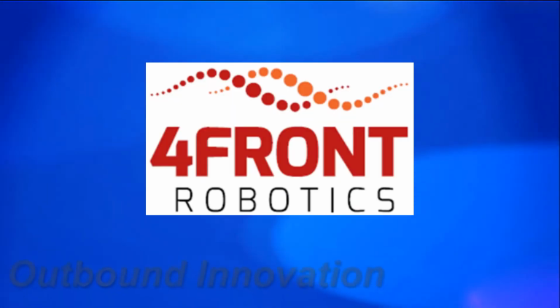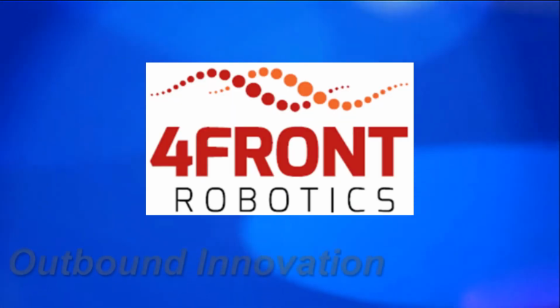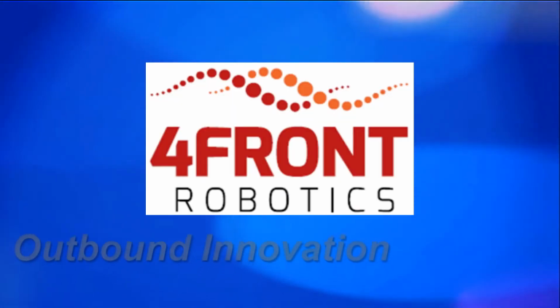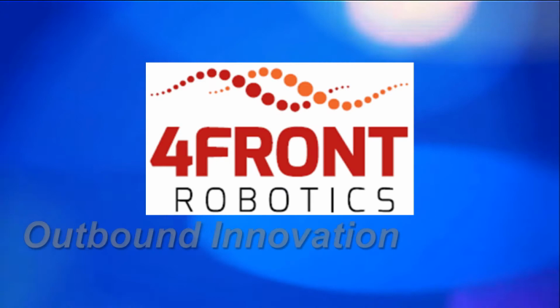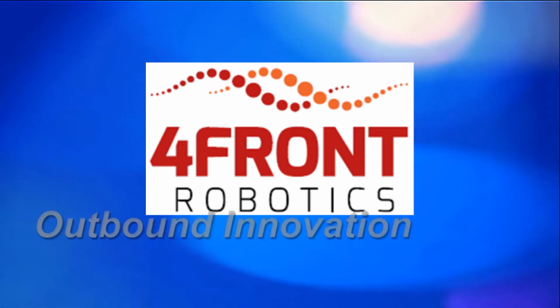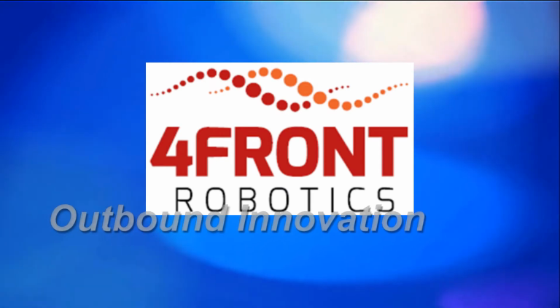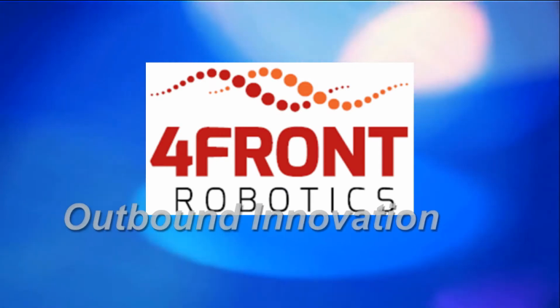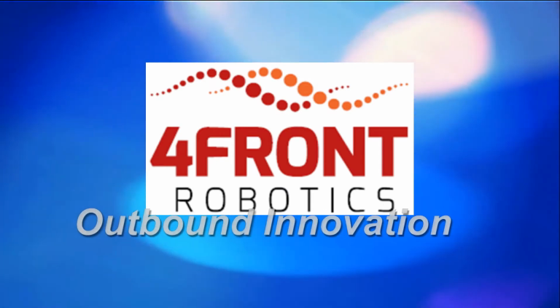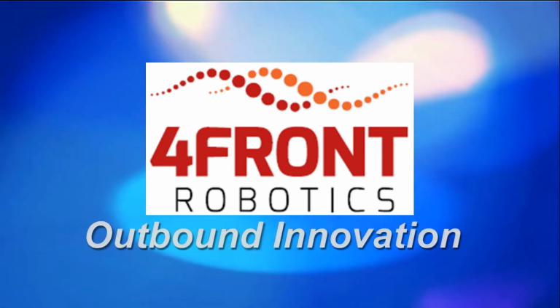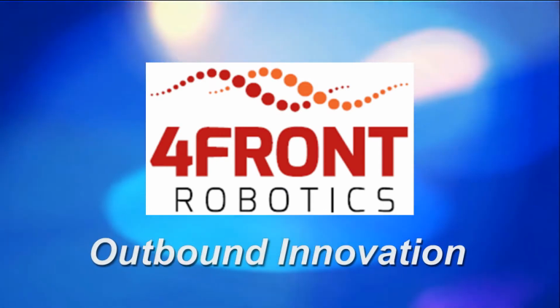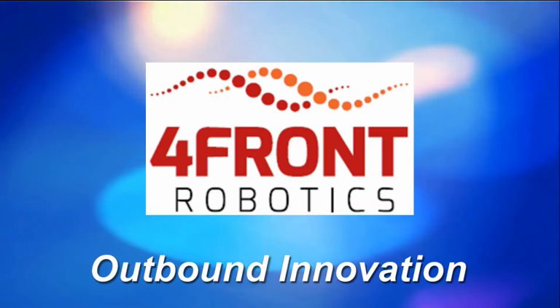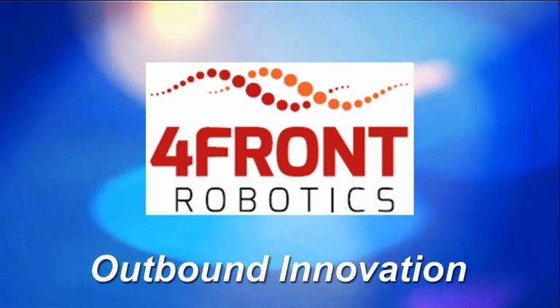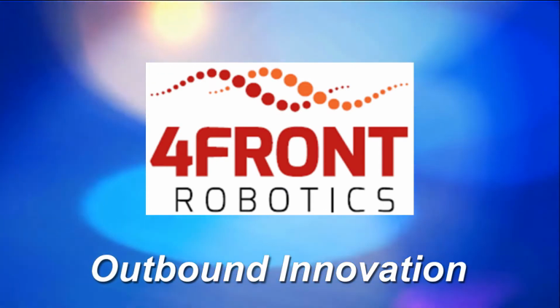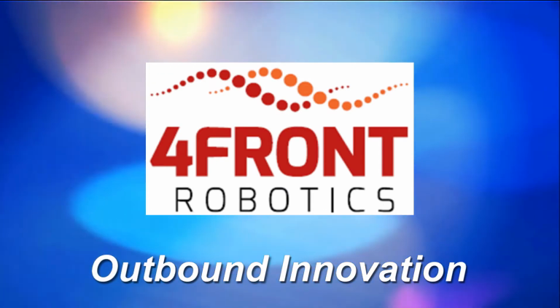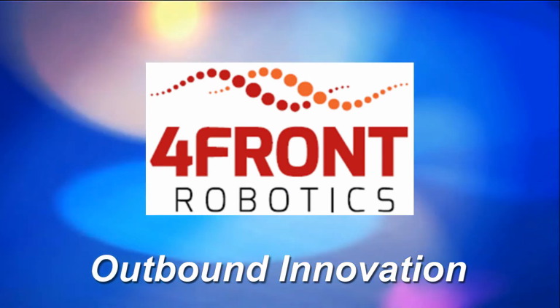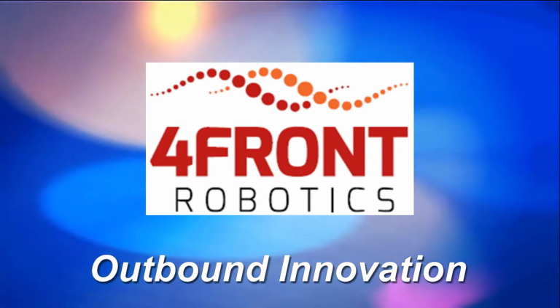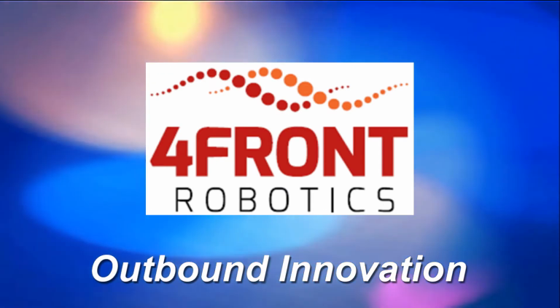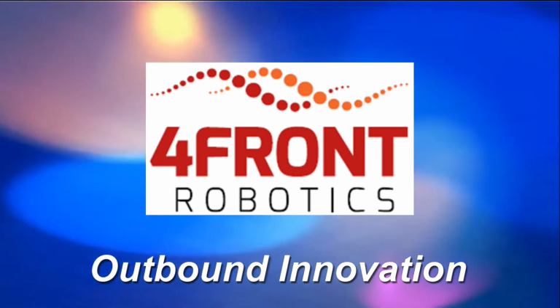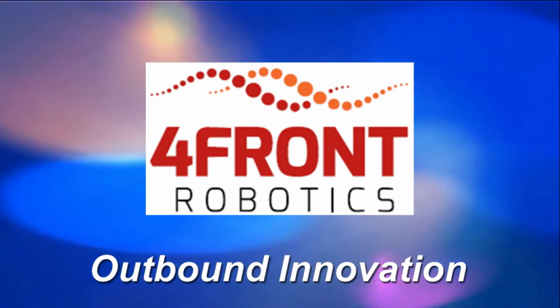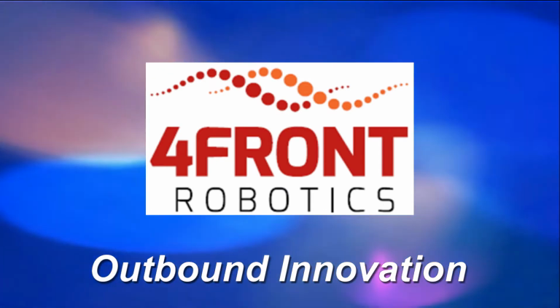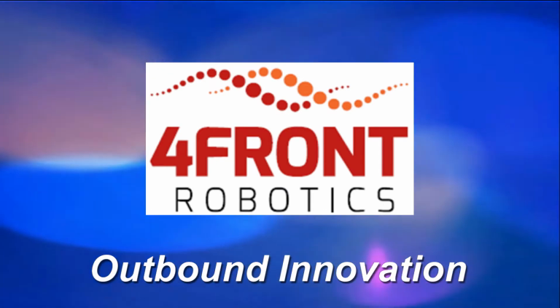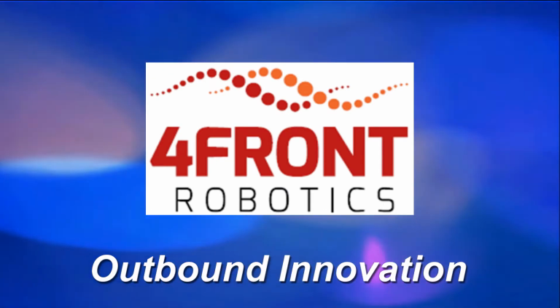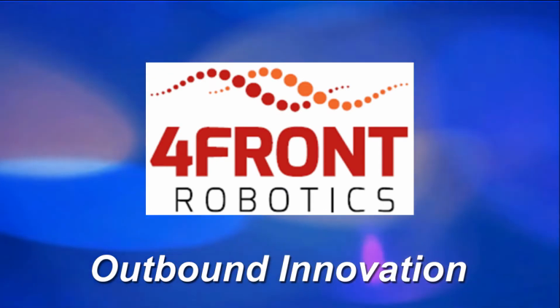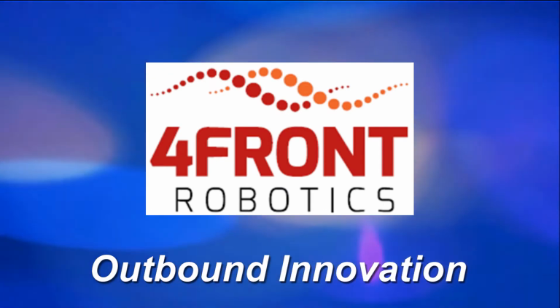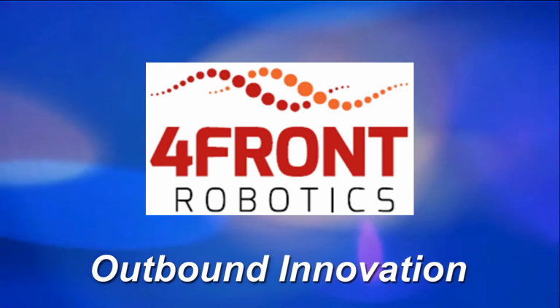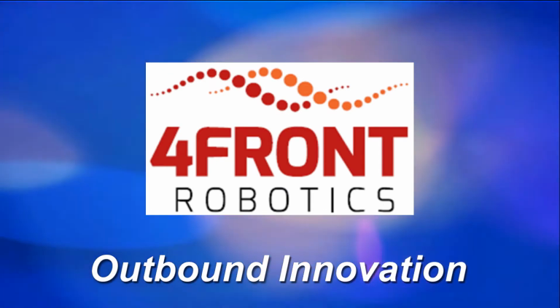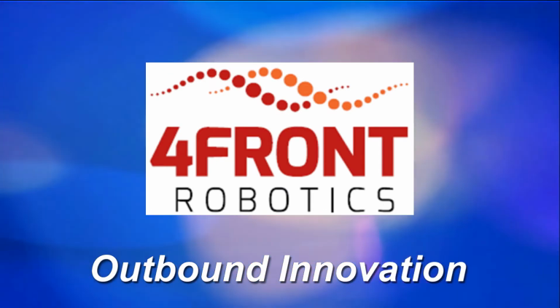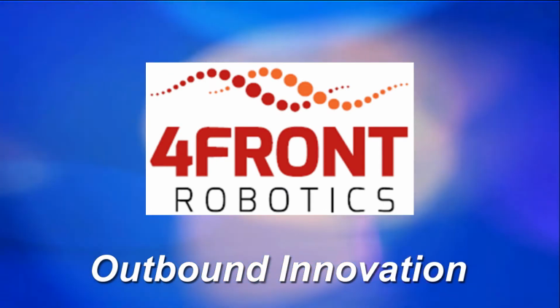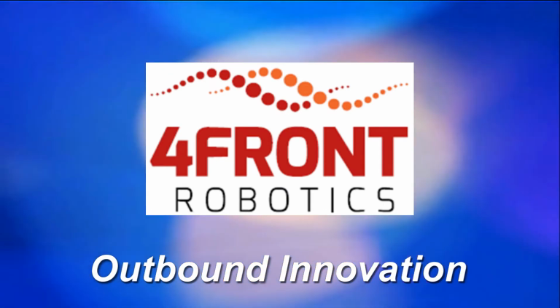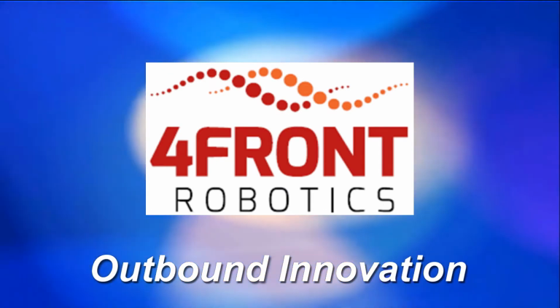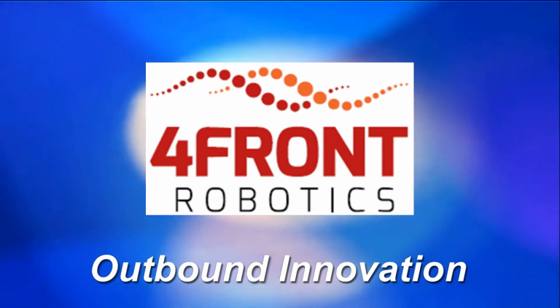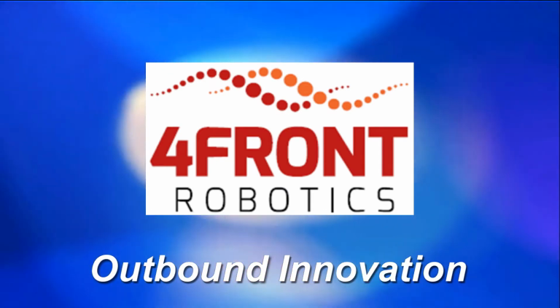Forefront Robotics provides the only omnidirectional ground vehicle for outdoor rough terrains.